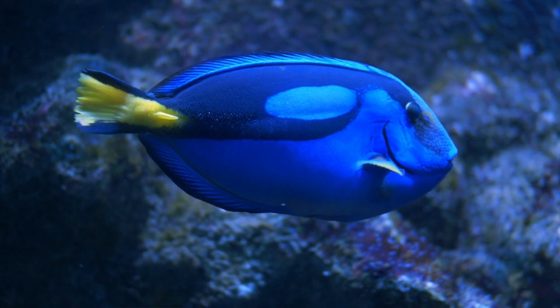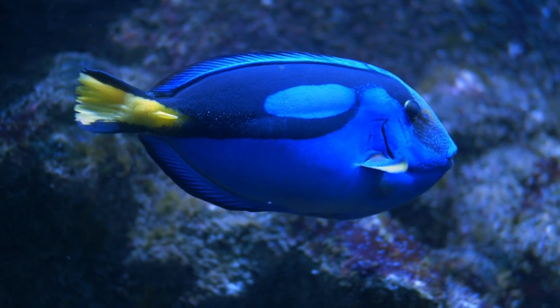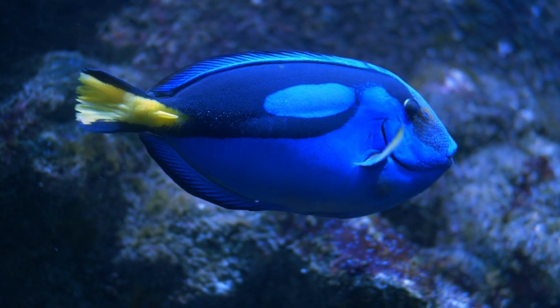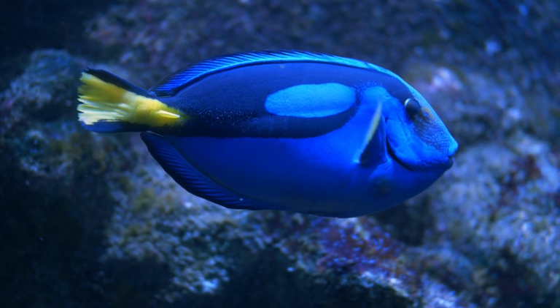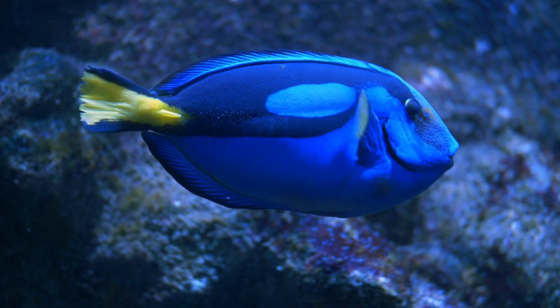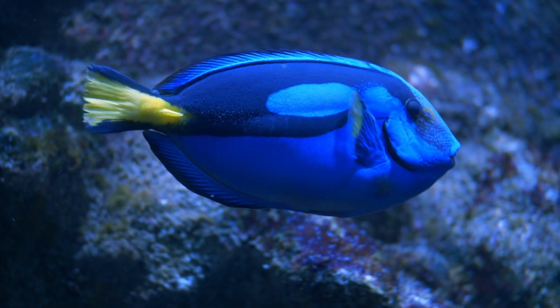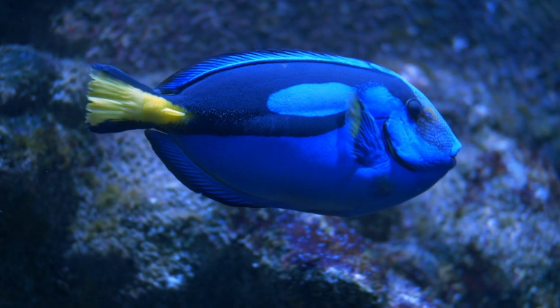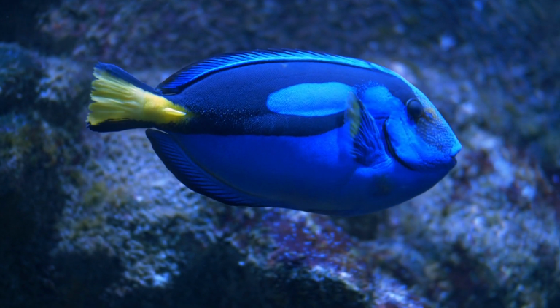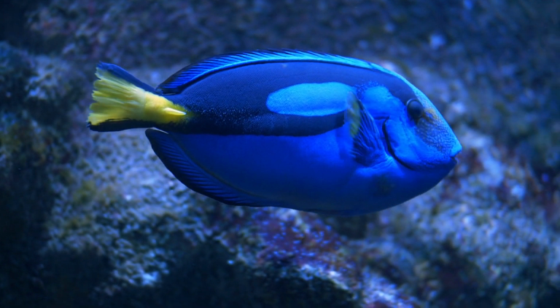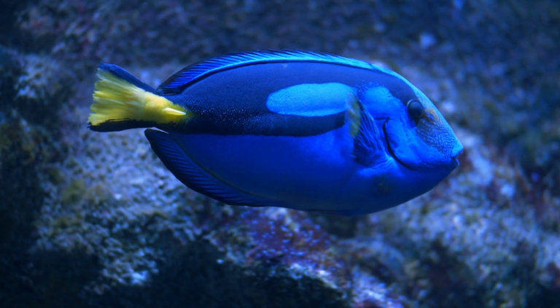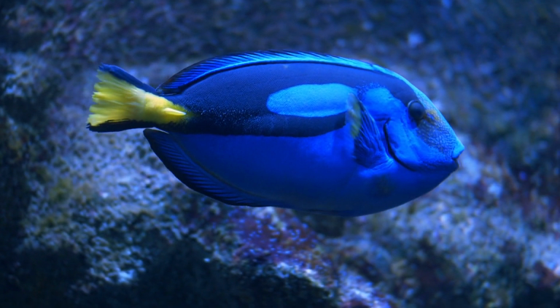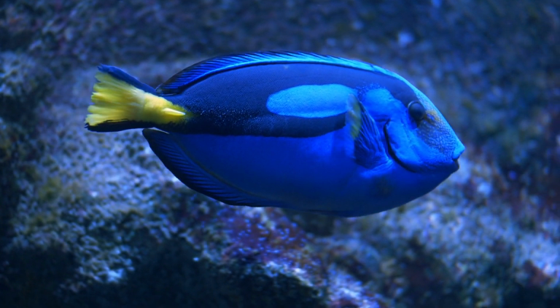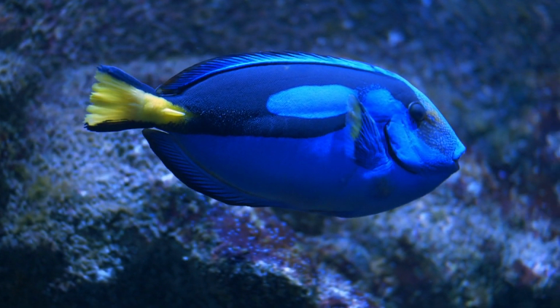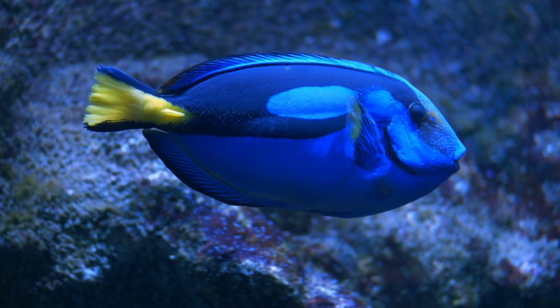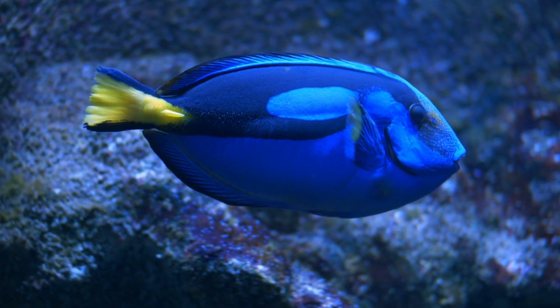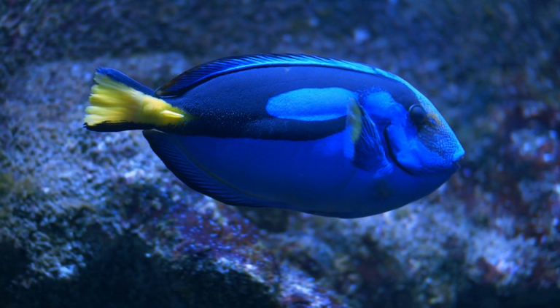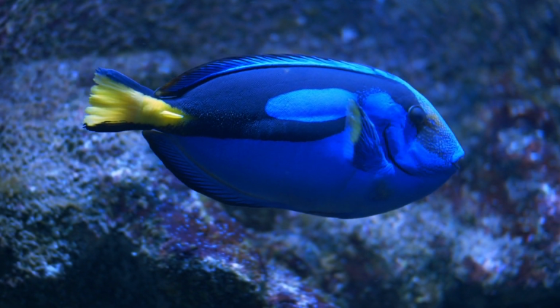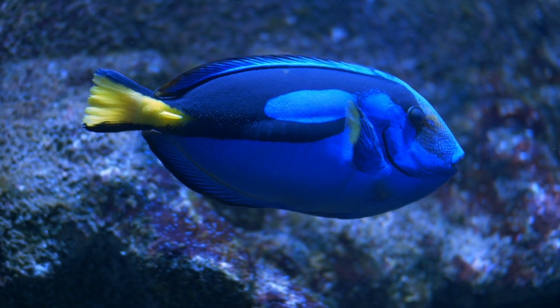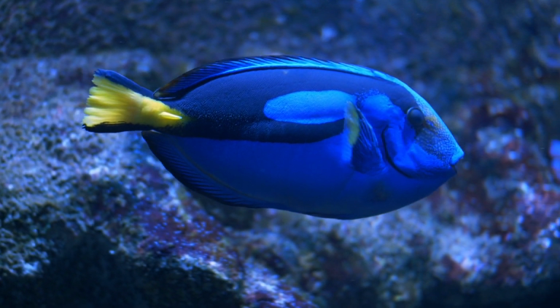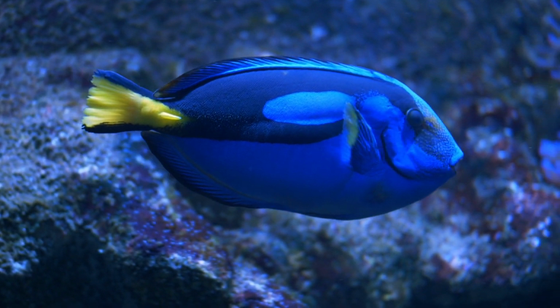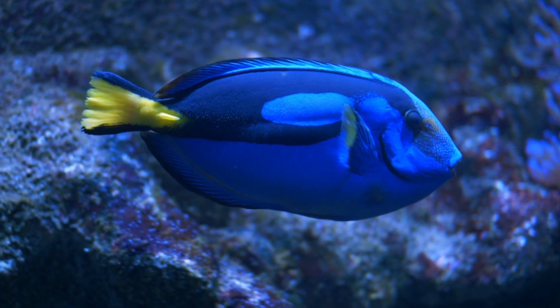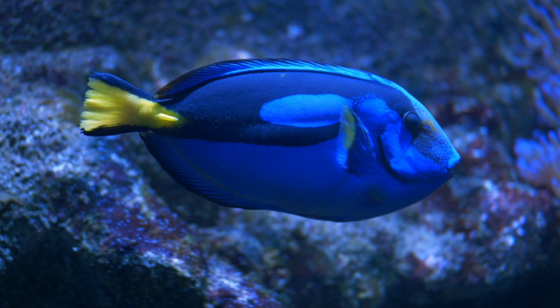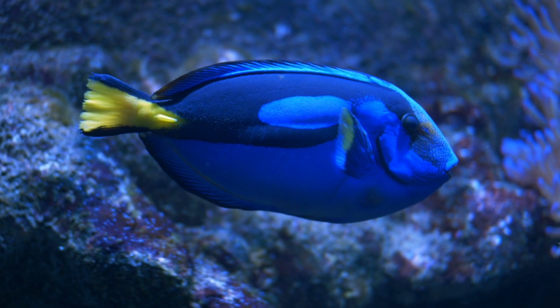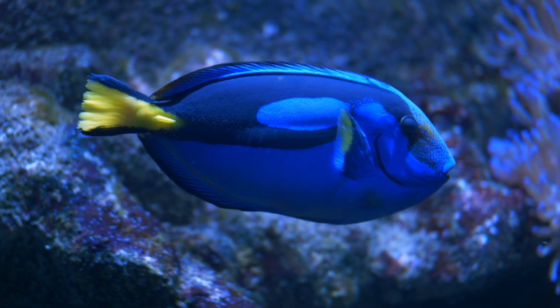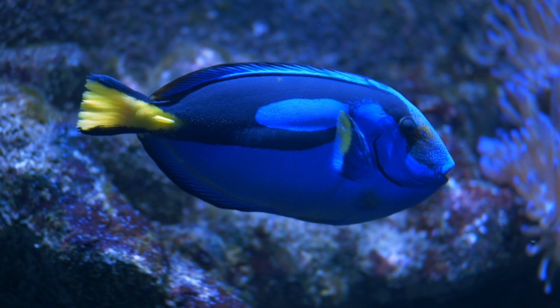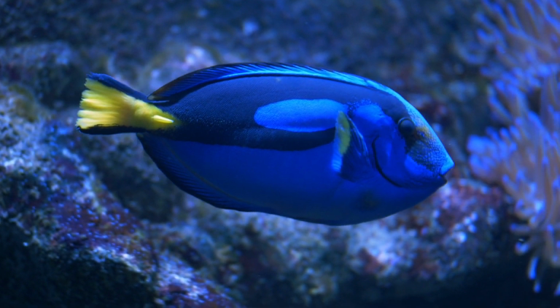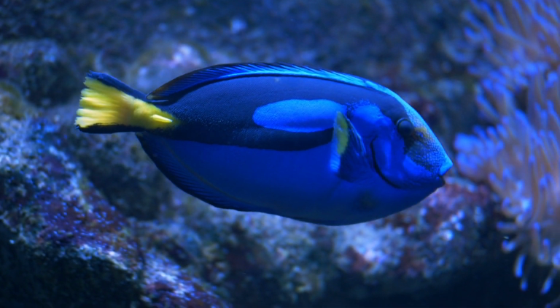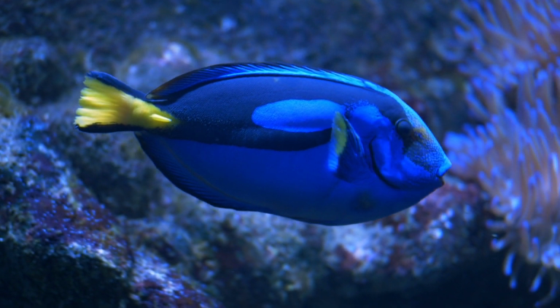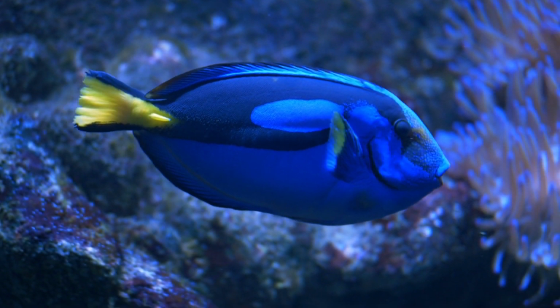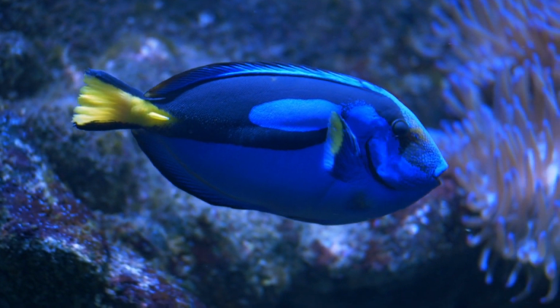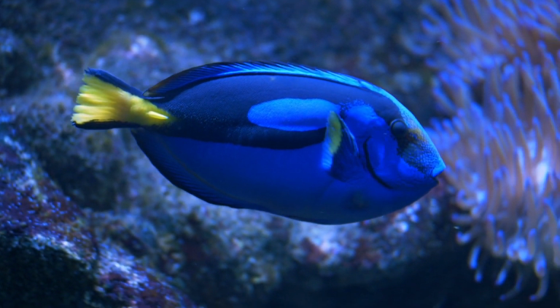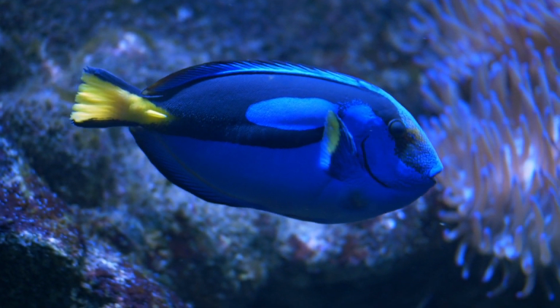recognizable for their bright blue body and yellow tail, often seen in coral reefs.